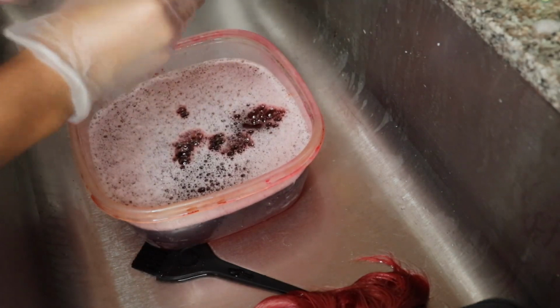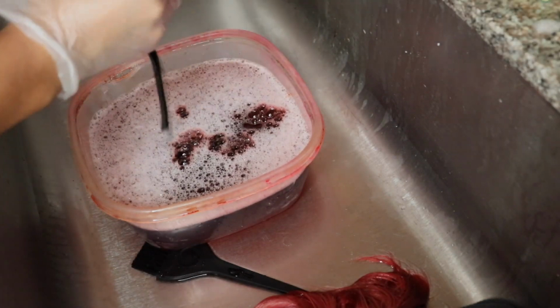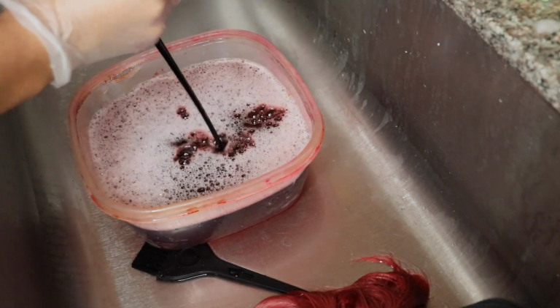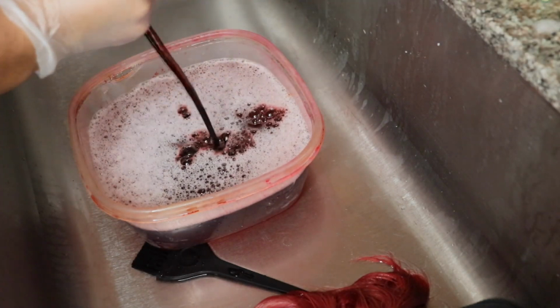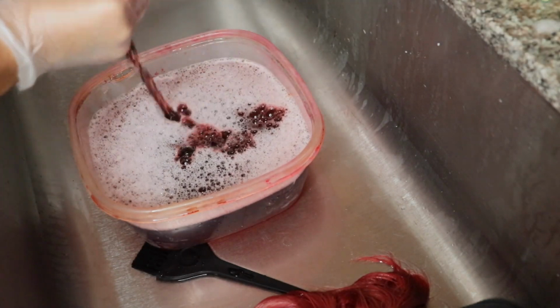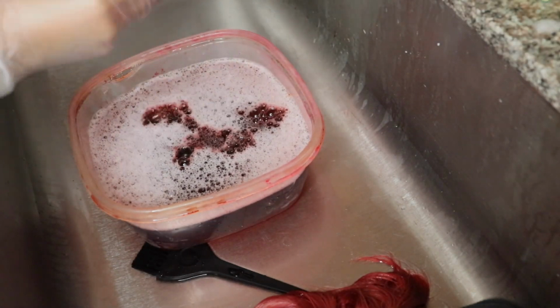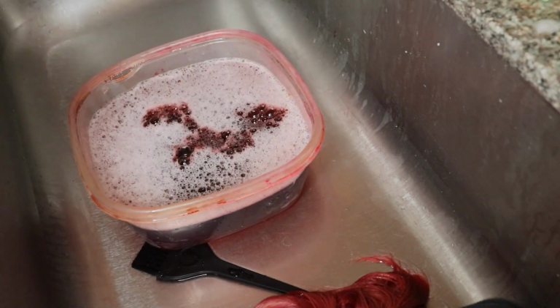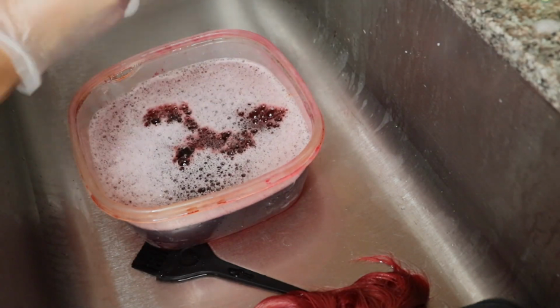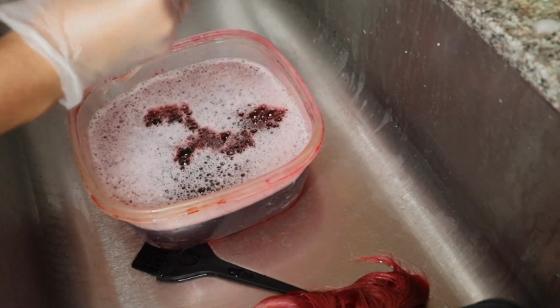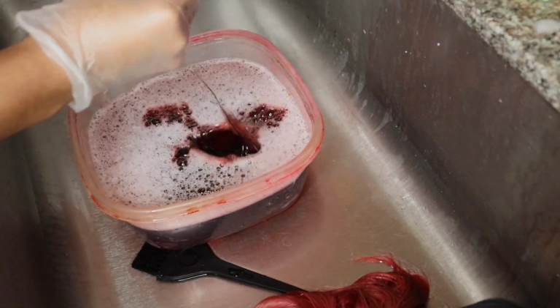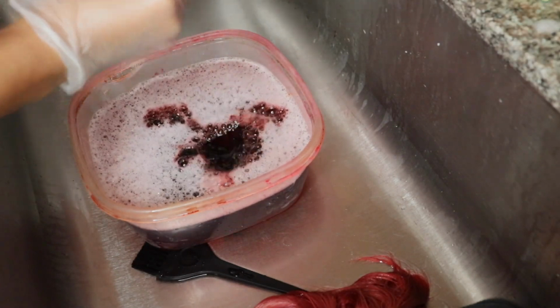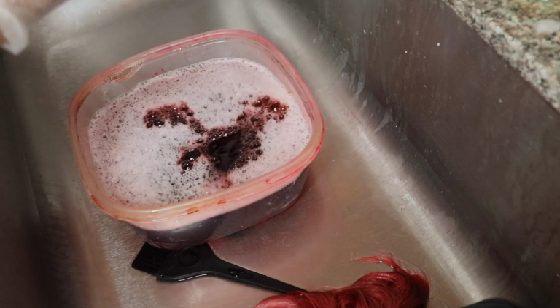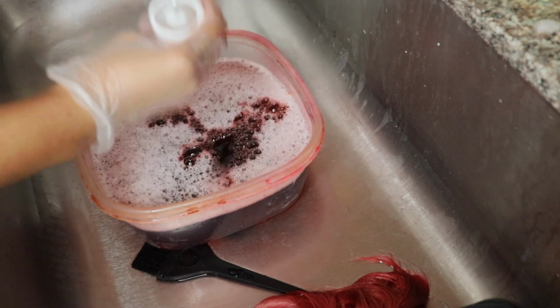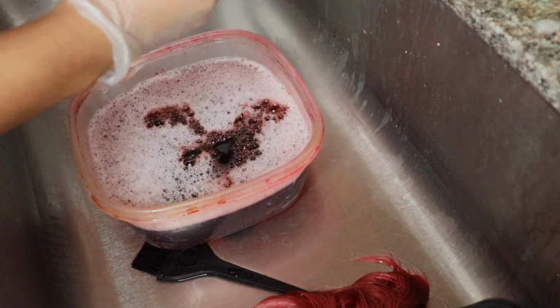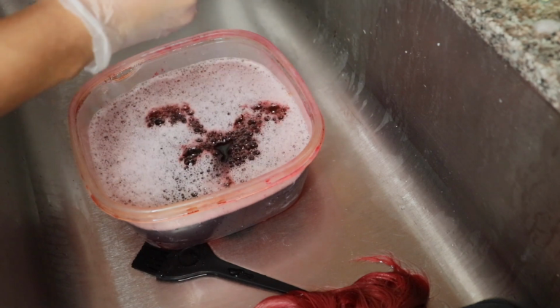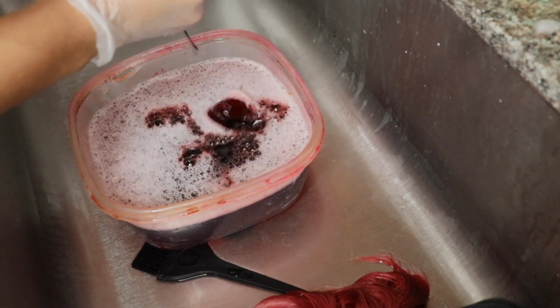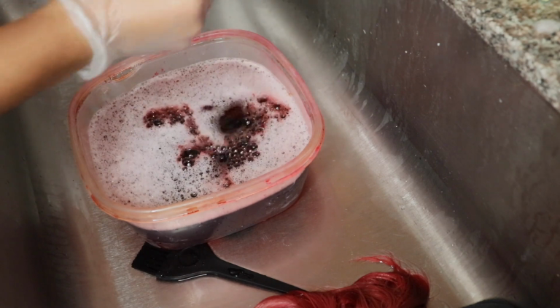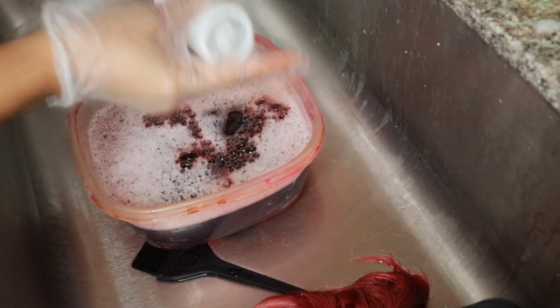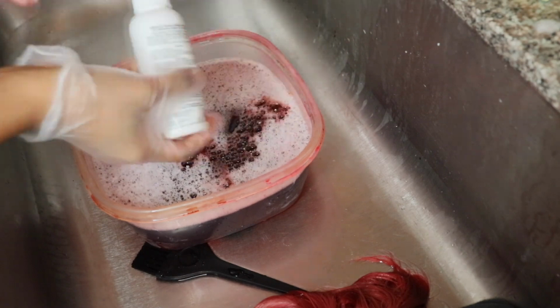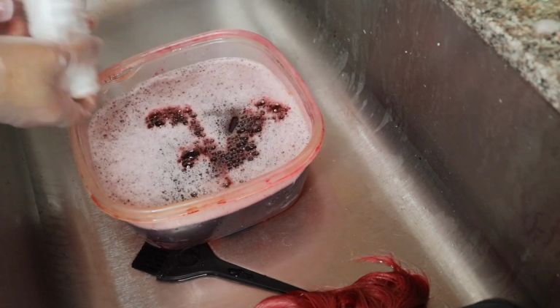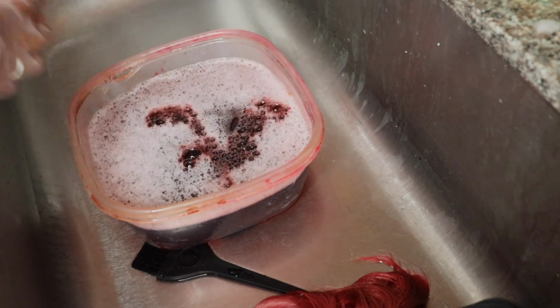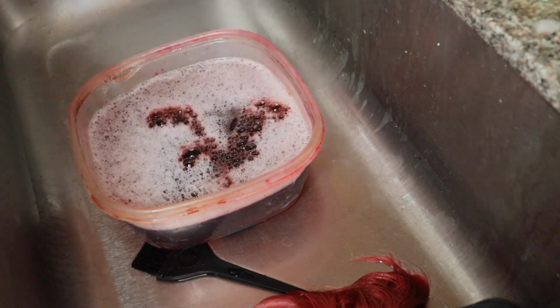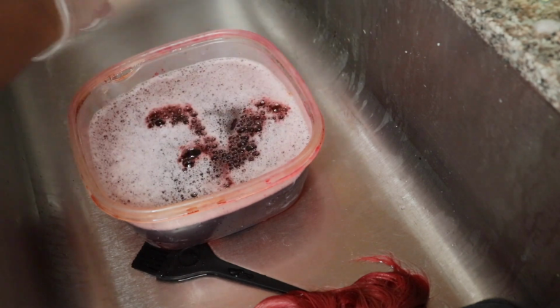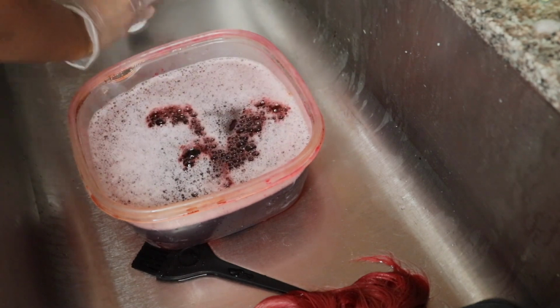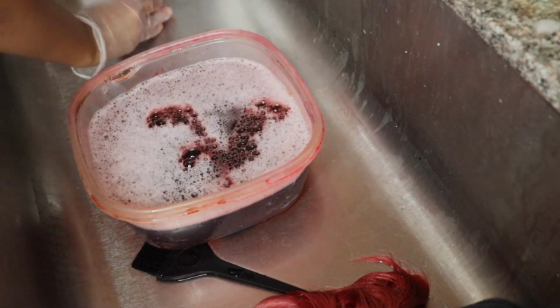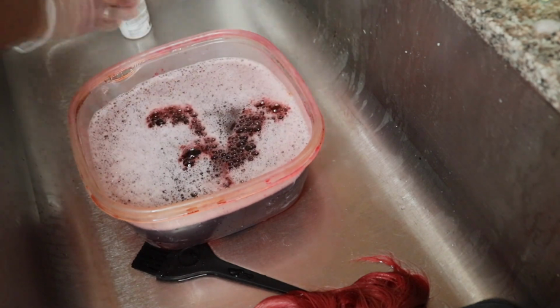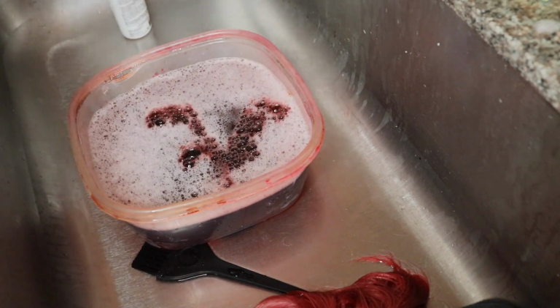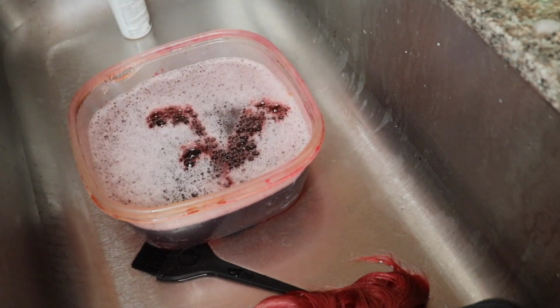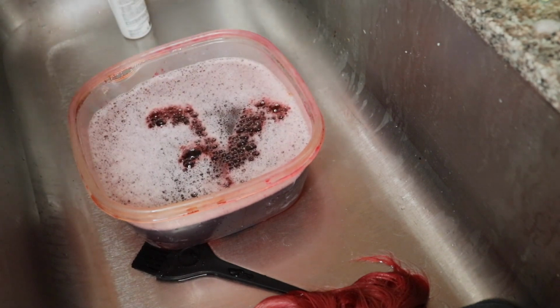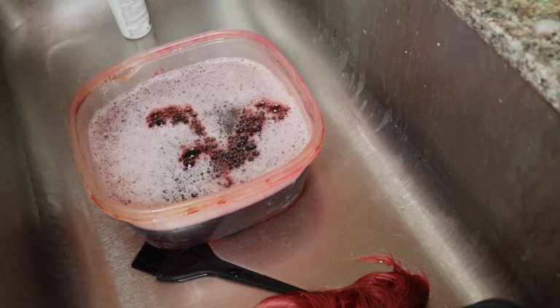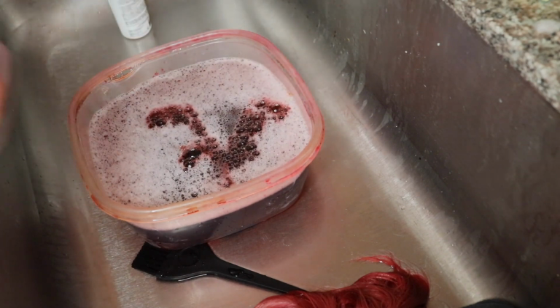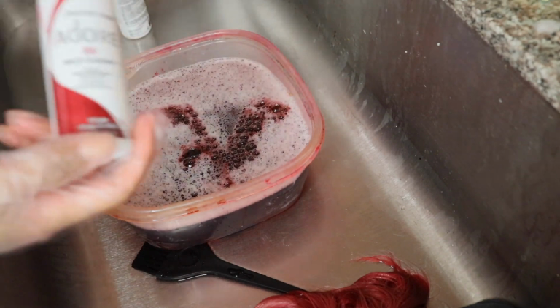I dipped the hair about three or four times because I really wanted it pigmented and I wanted all of the hairs to be equally saturated with the color.